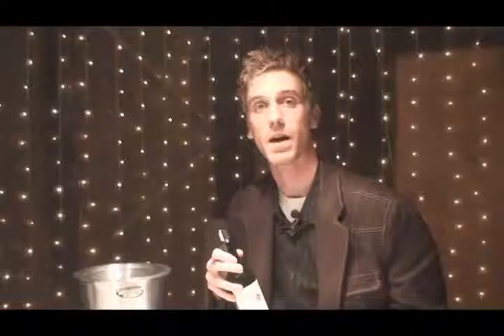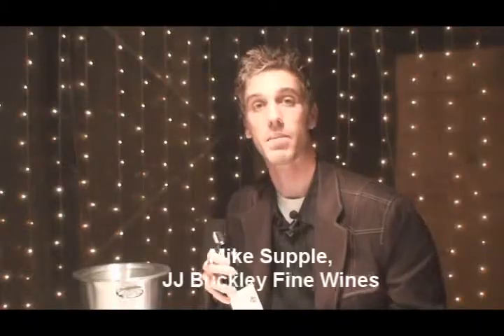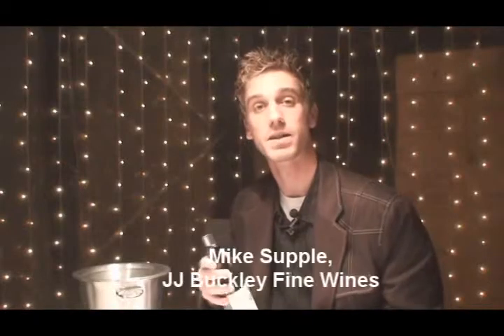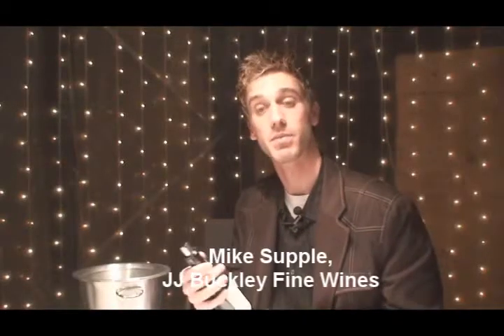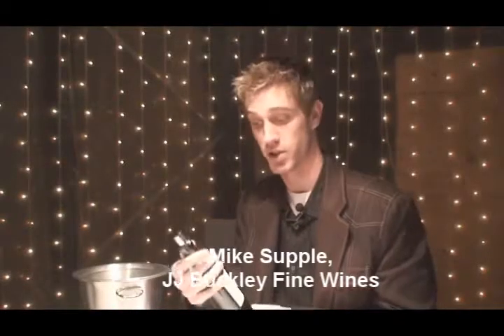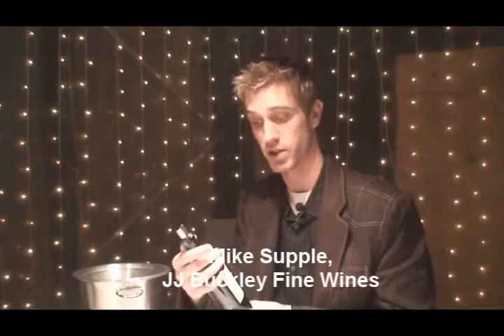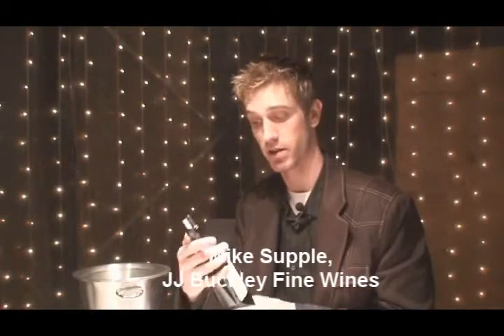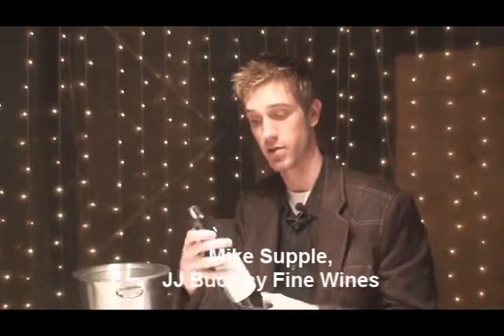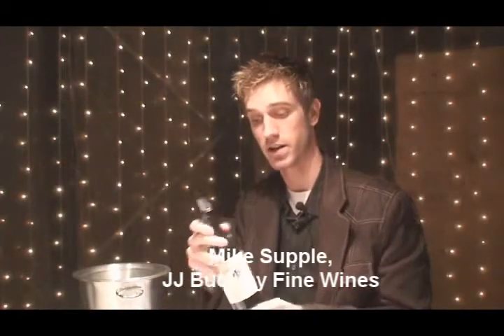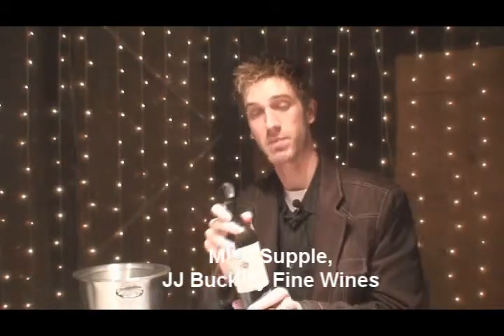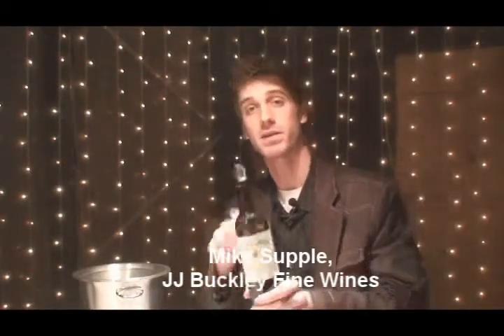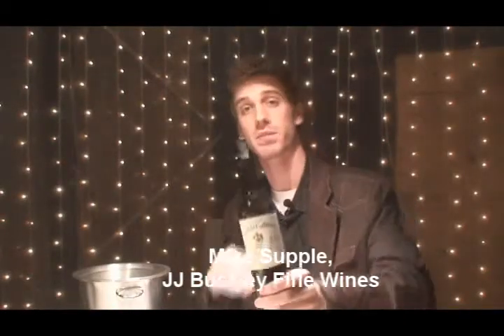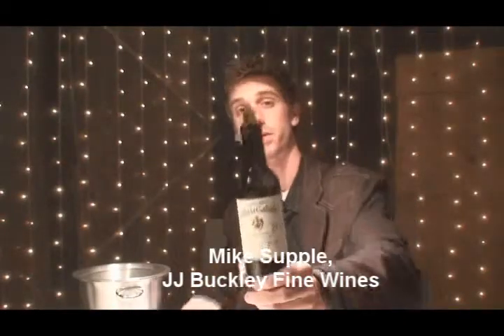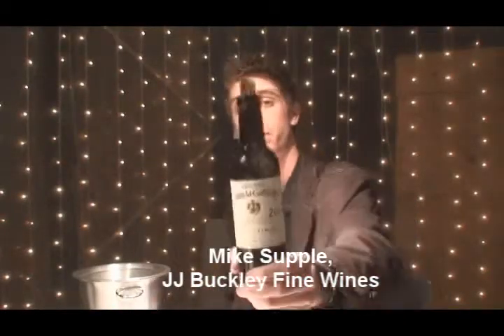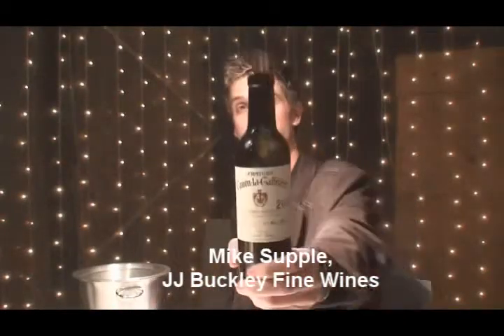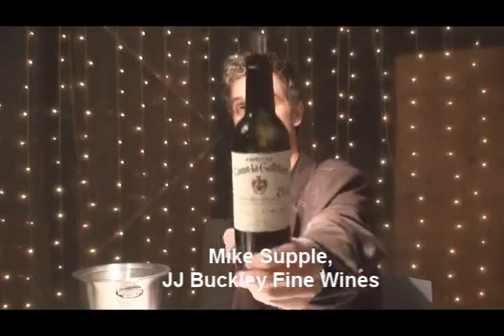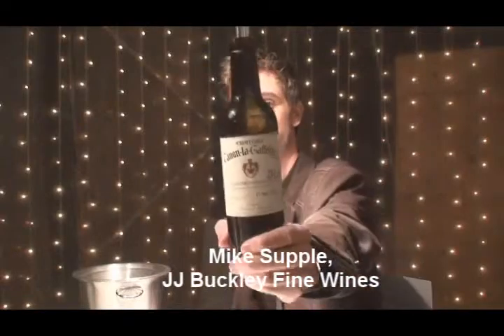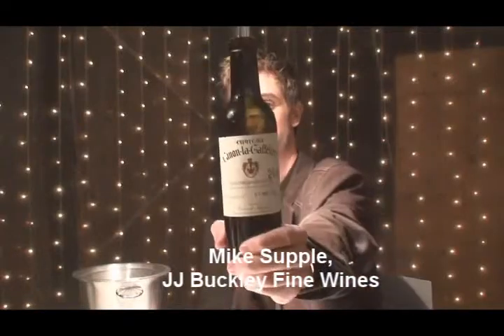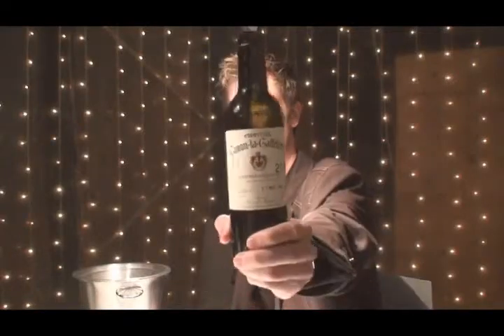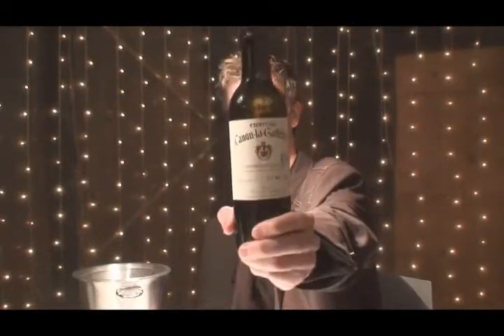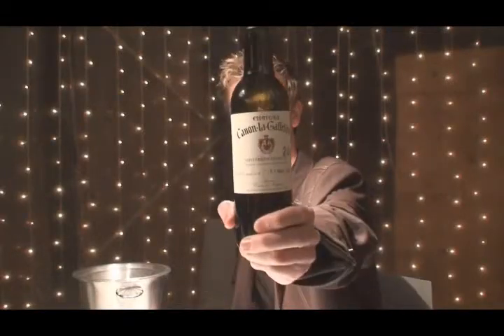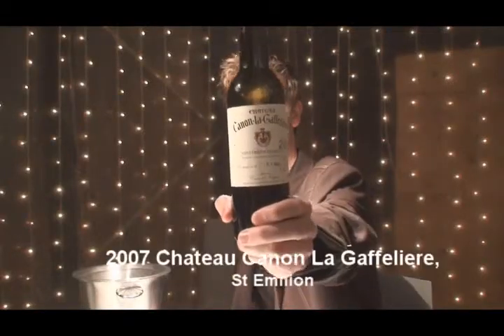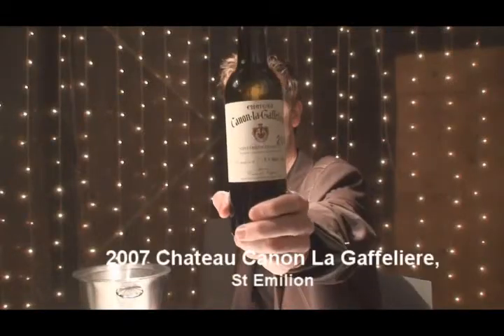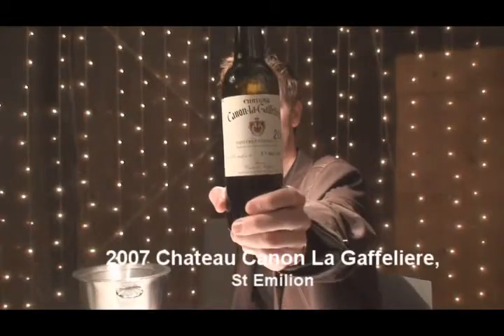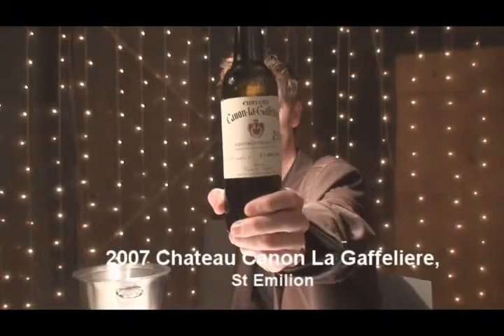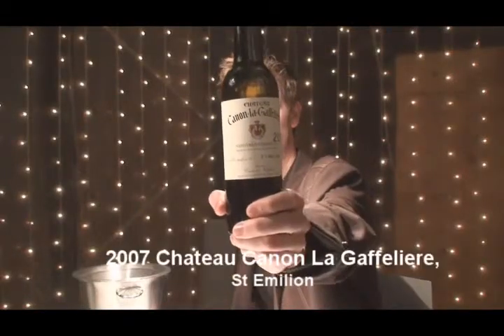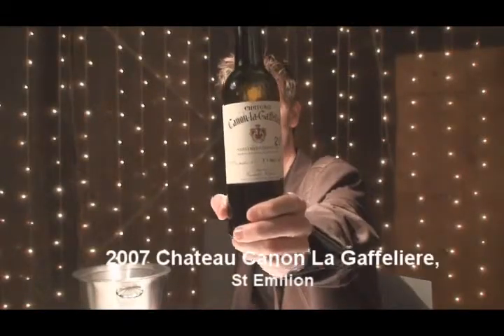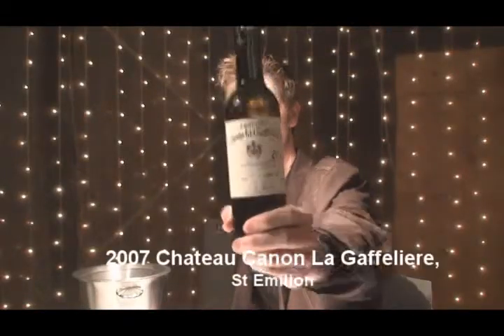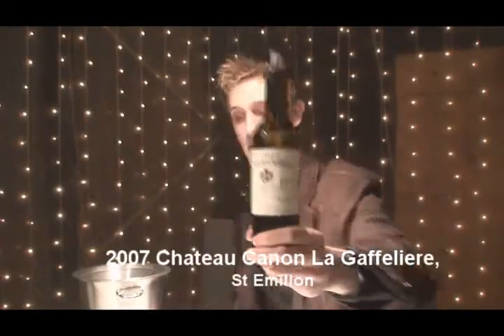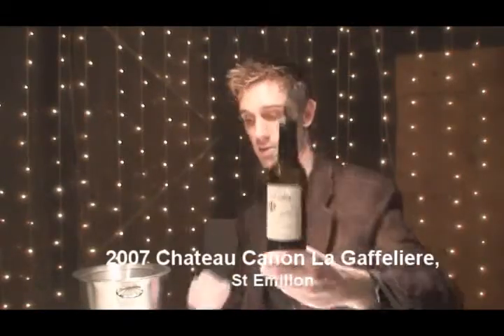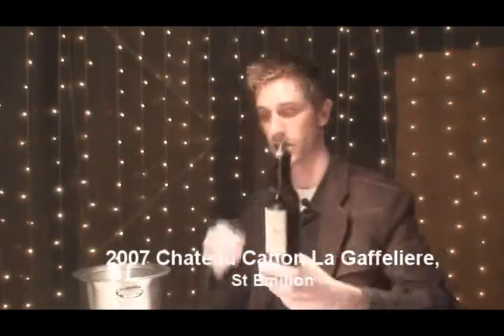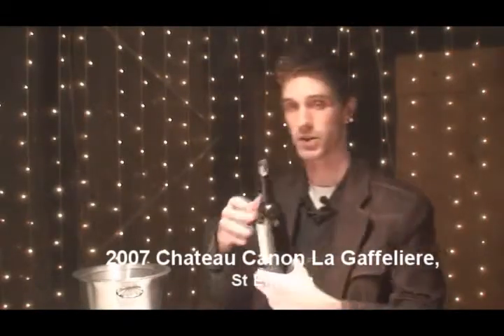I'm Mike Supple with J.J. Buckley Wines, barrel sampling the 2007 Chateau Canon La Gafaliere from Saint-Emilion.